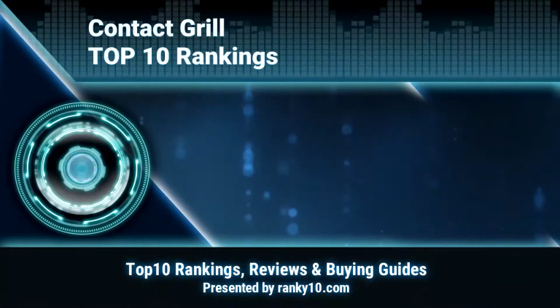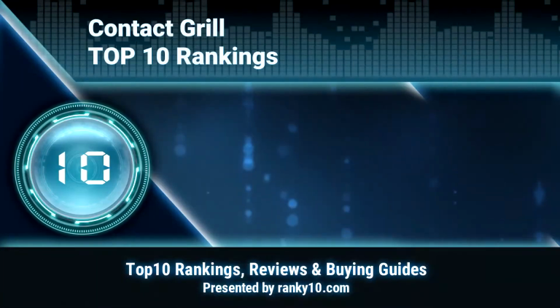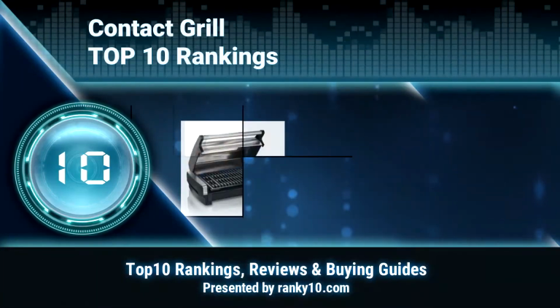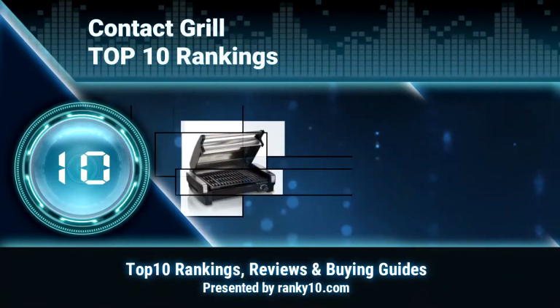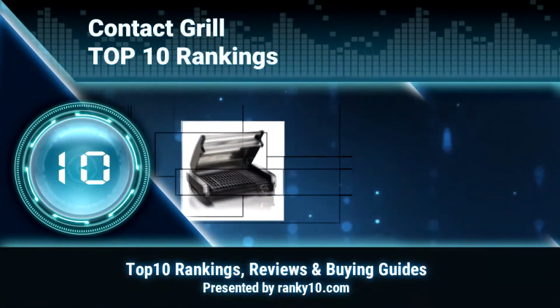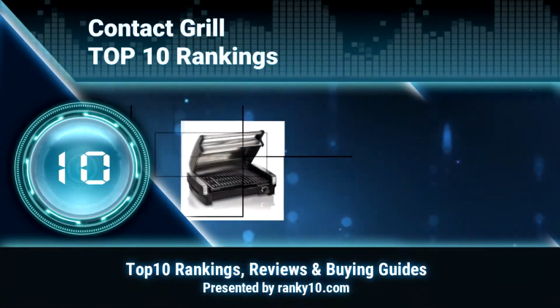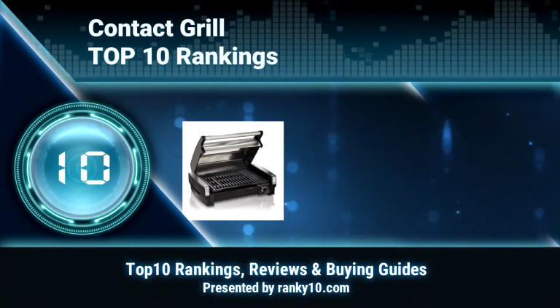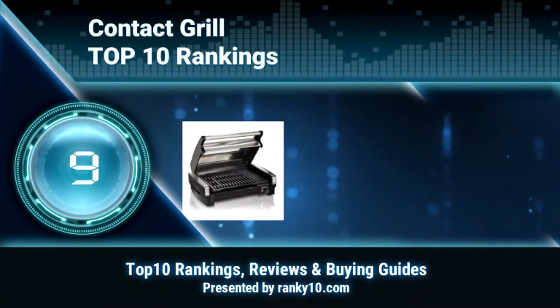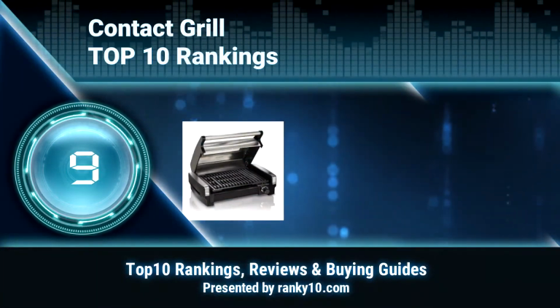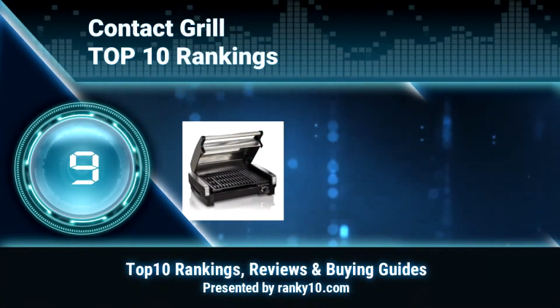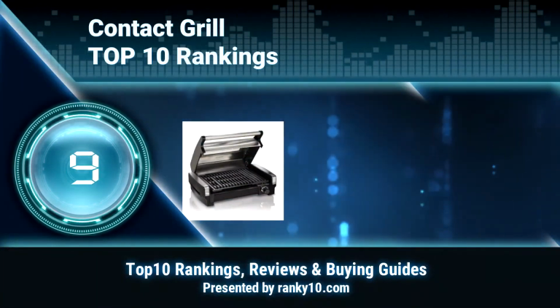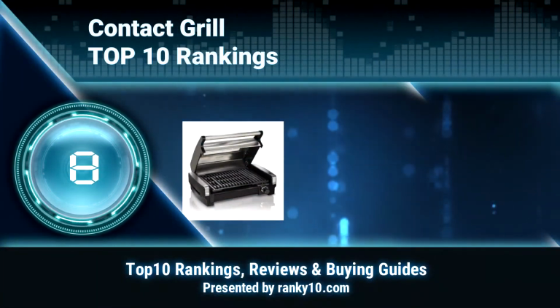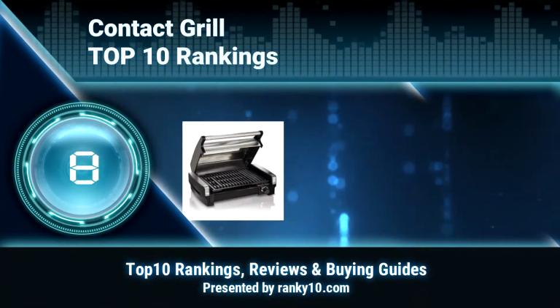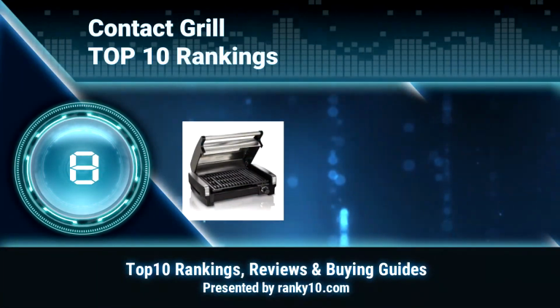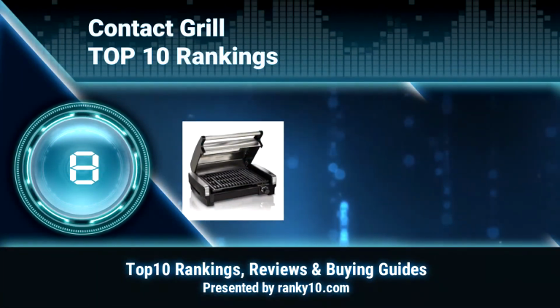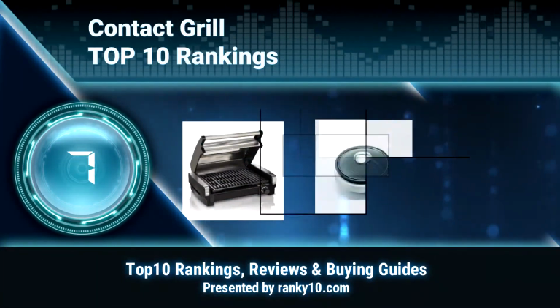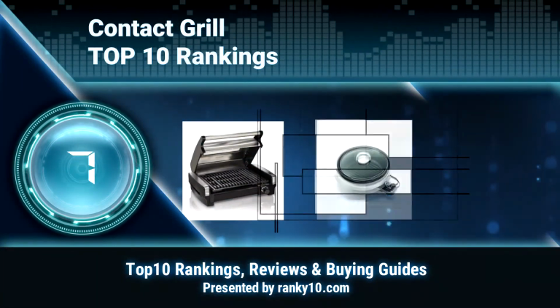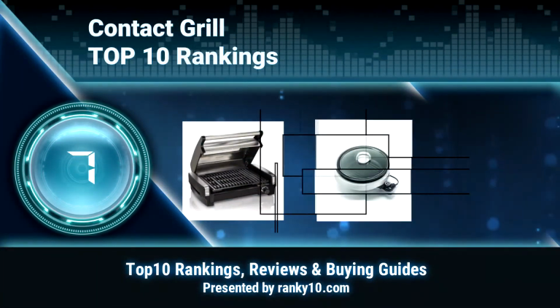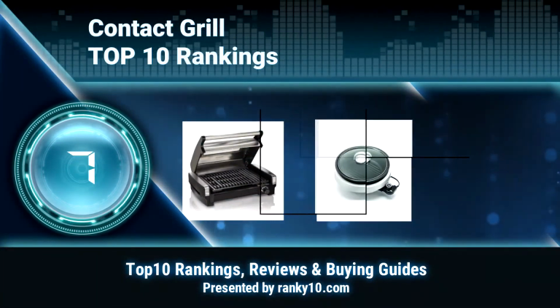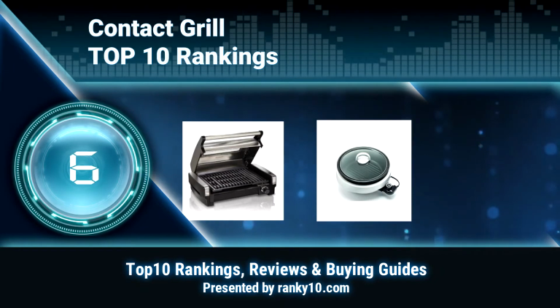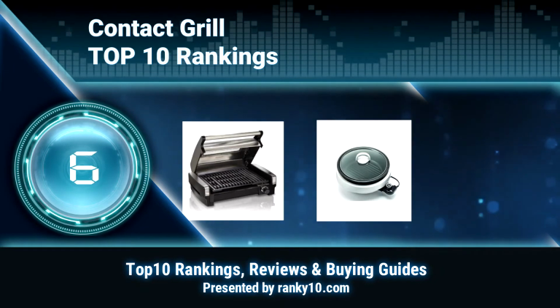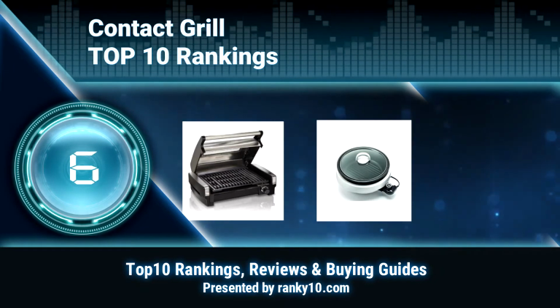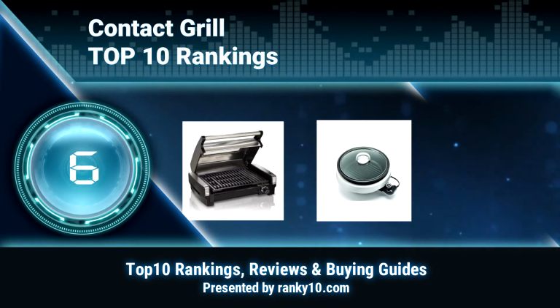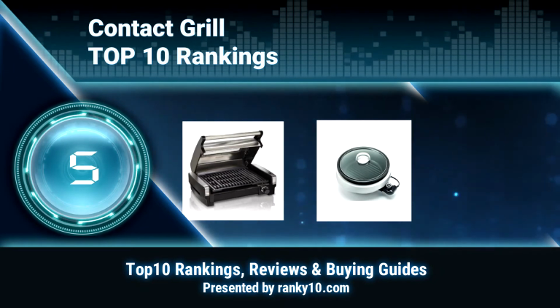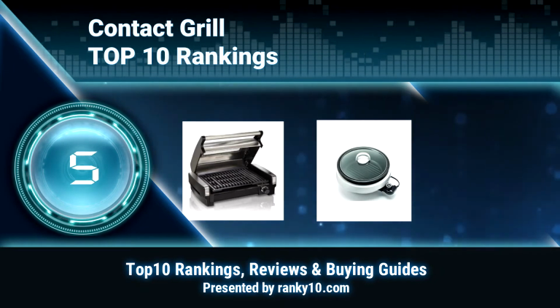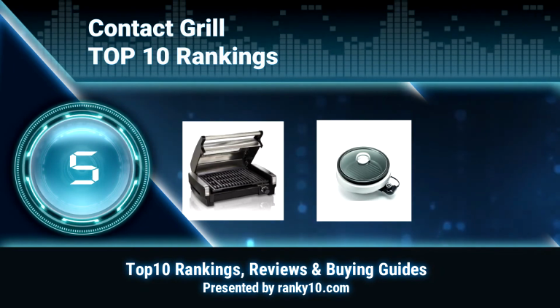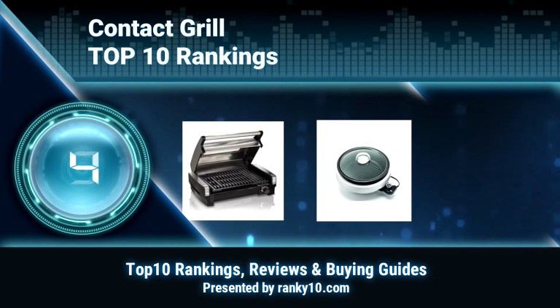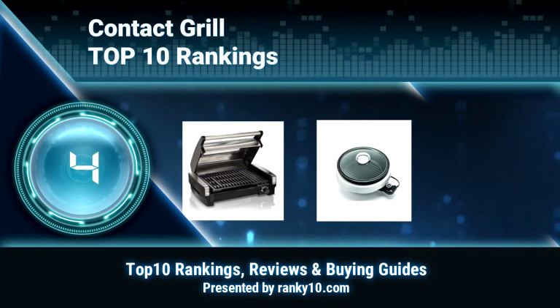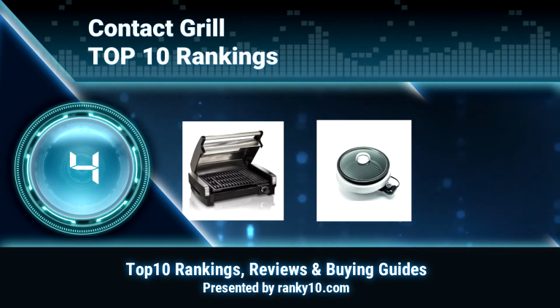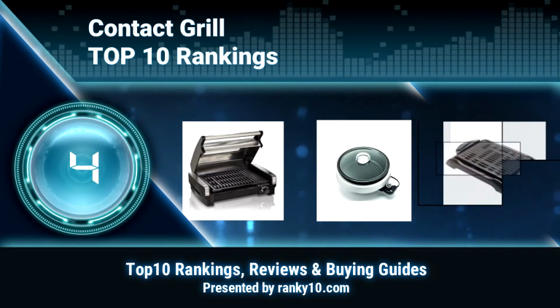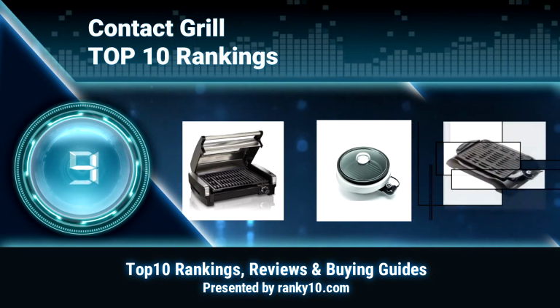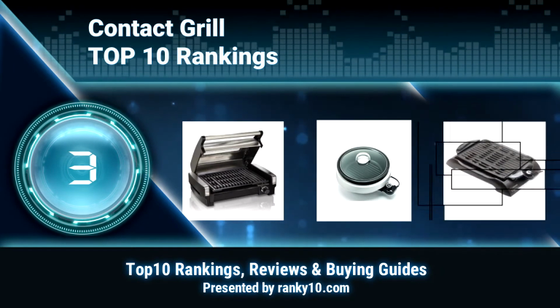Welcome to Ranky 10 Video Rankings. We announce the top 10 rankings of contact grill. Let's get started.